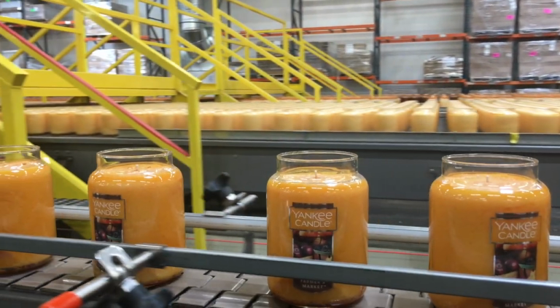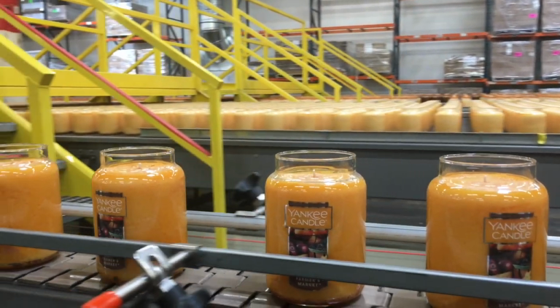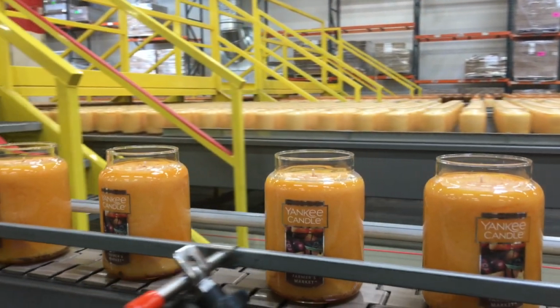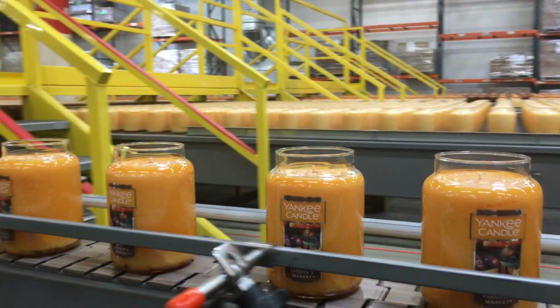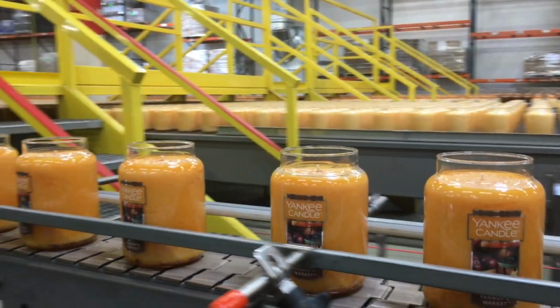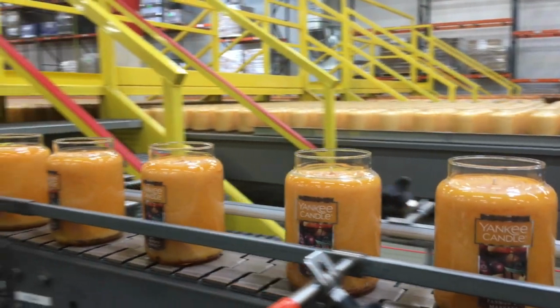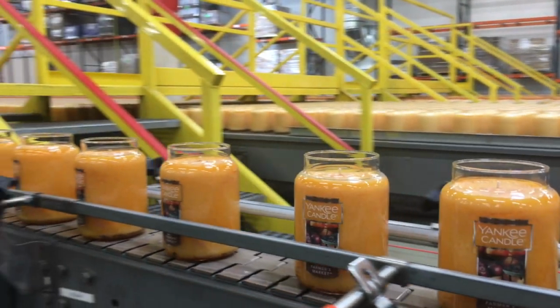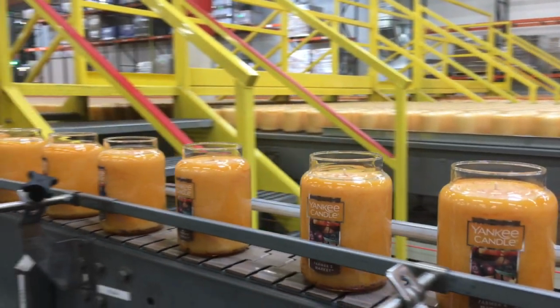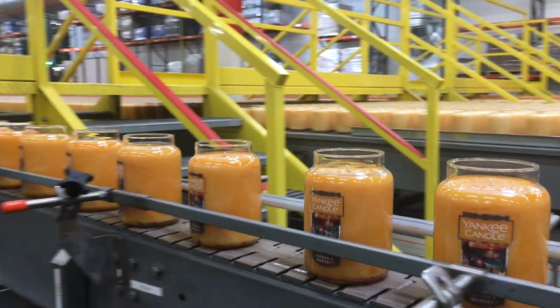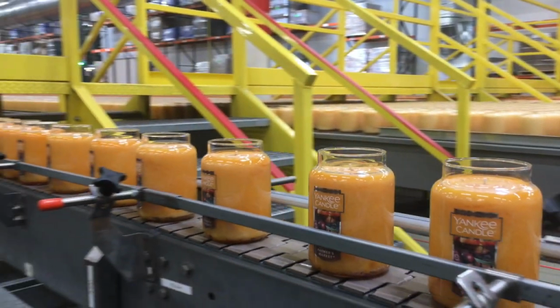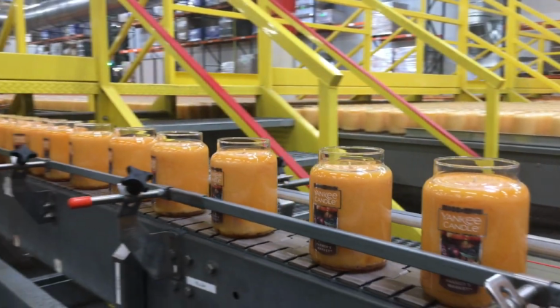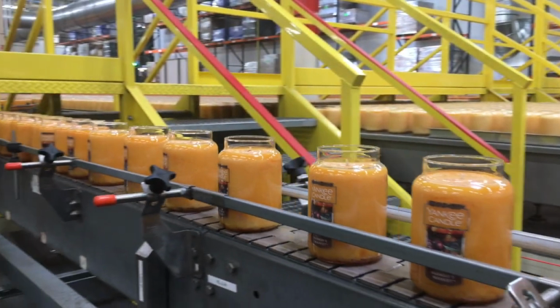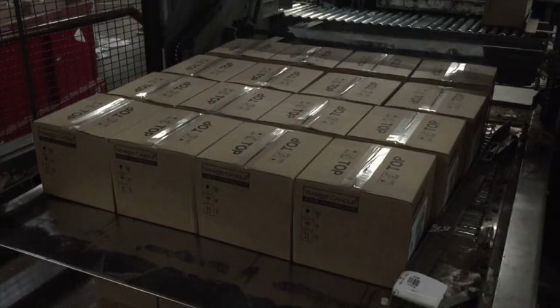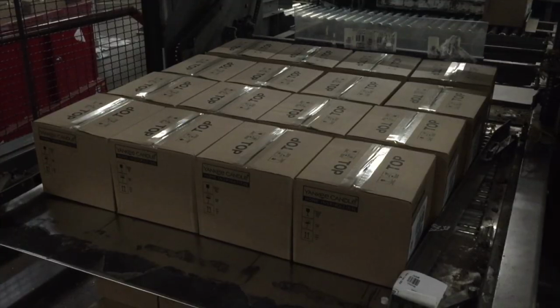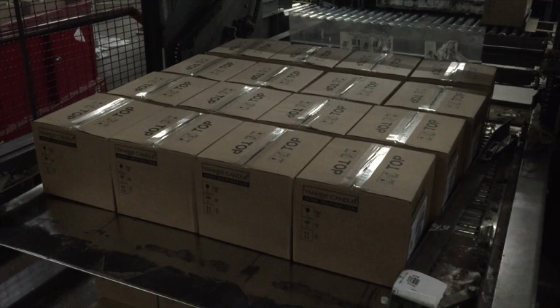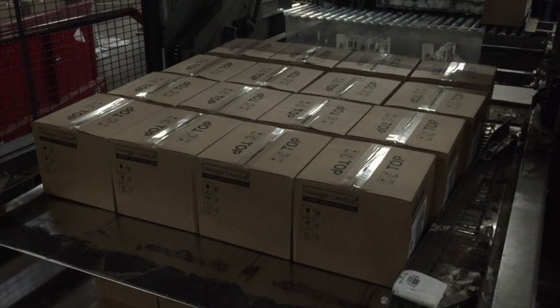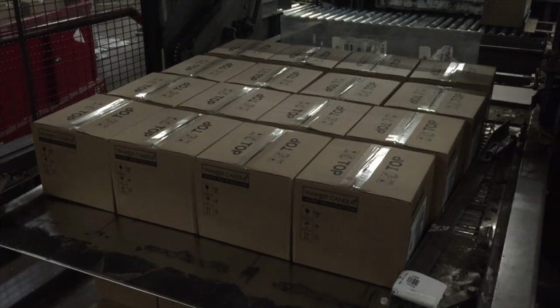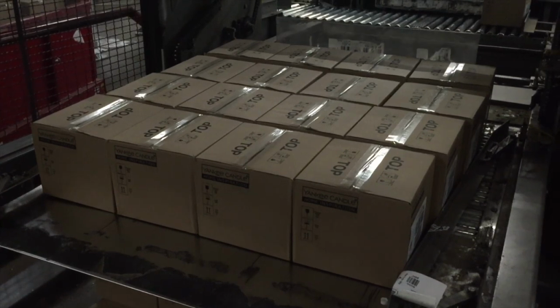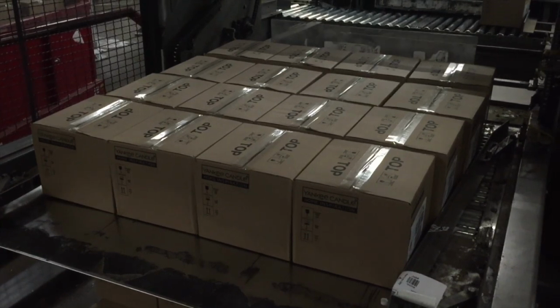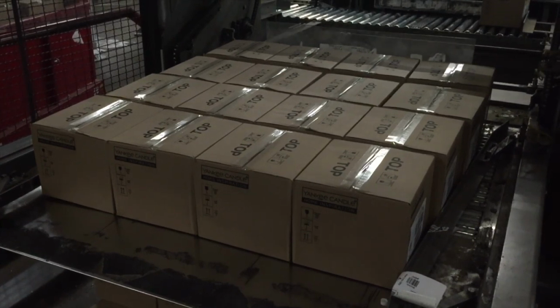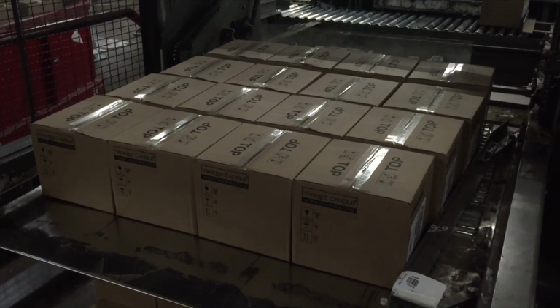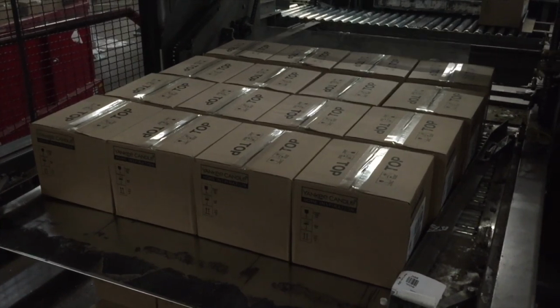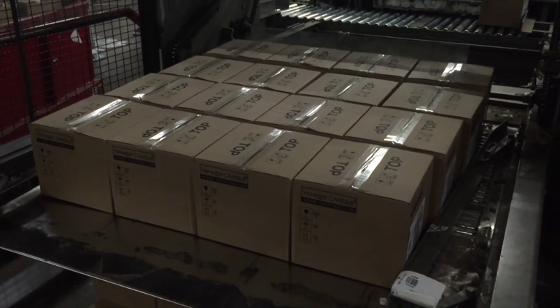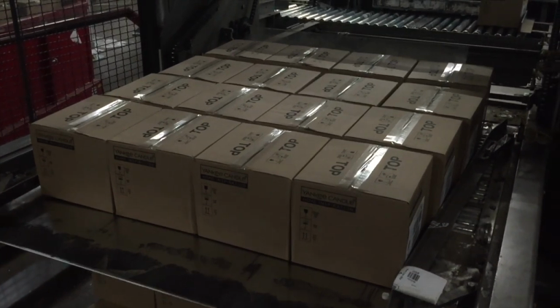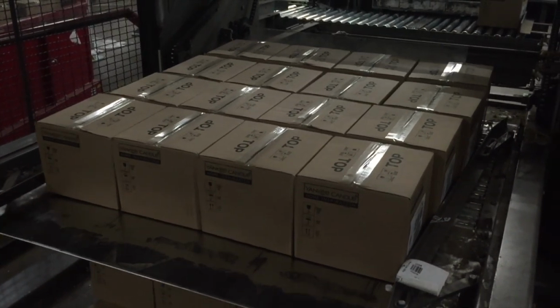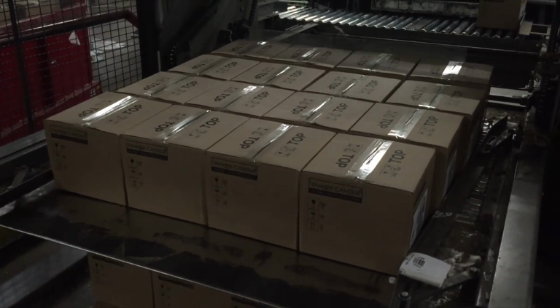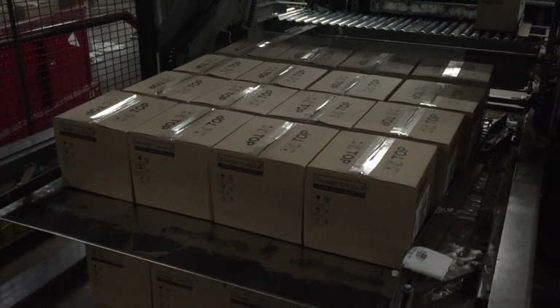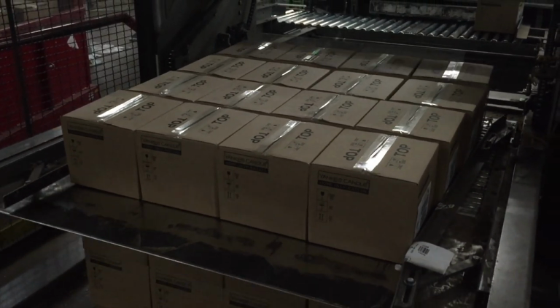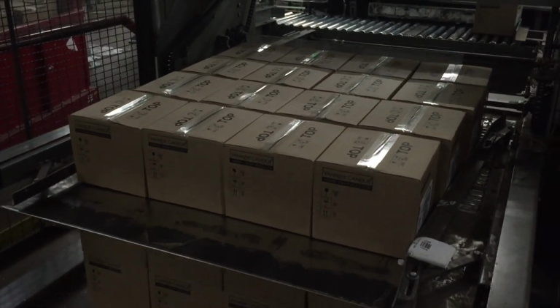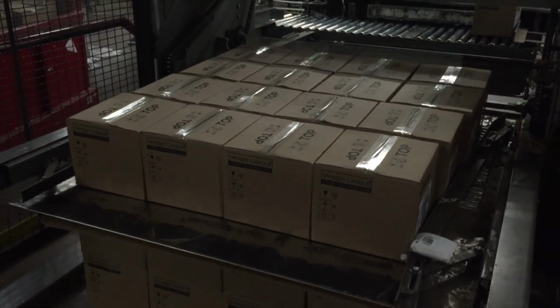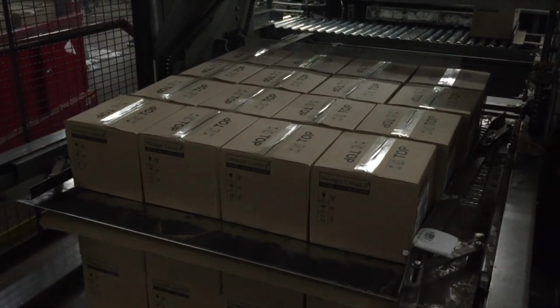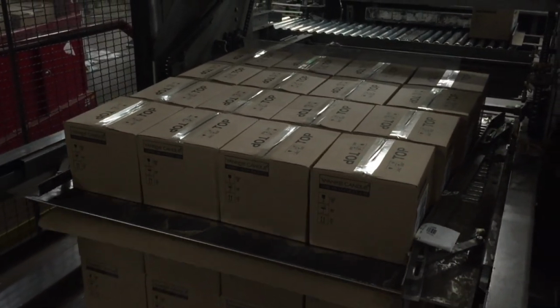Once the candles are topped, they're ready to be labeled and packed up to make their way into the retail stores.